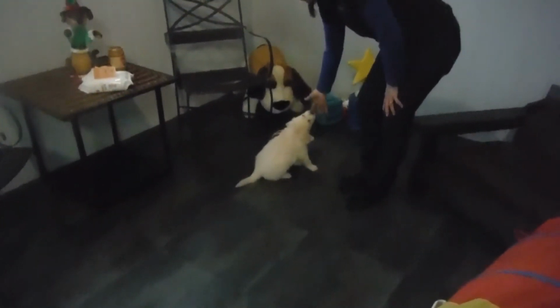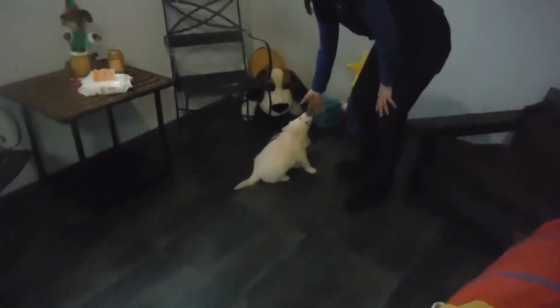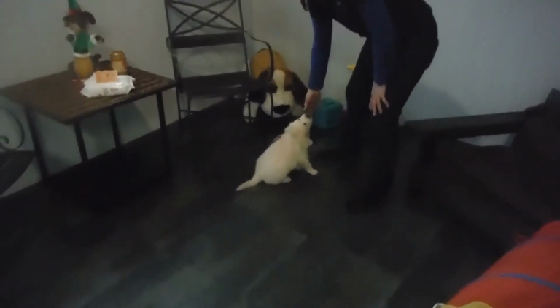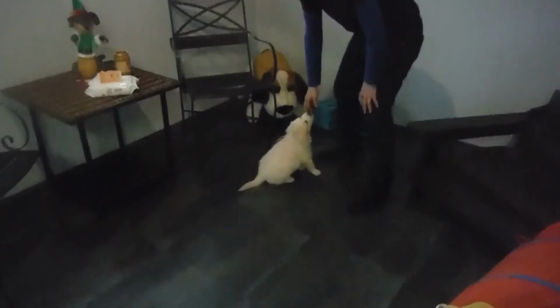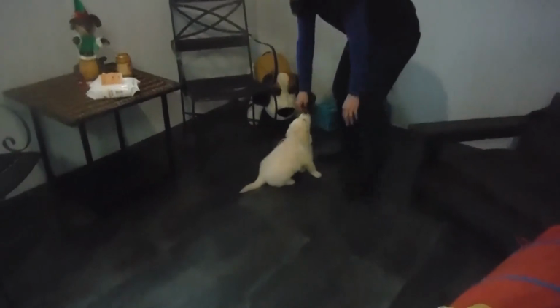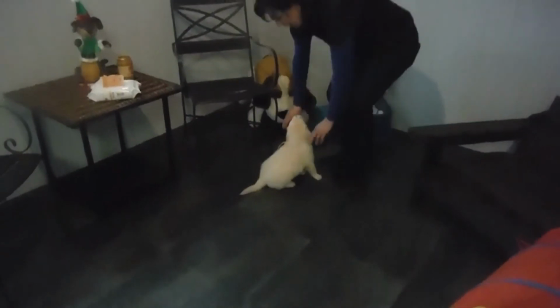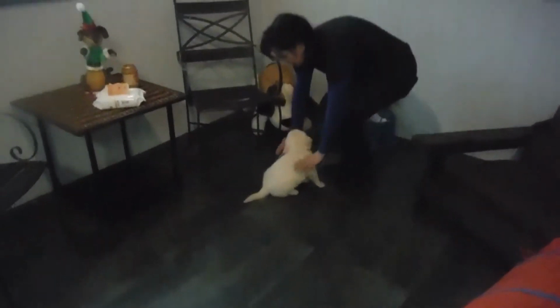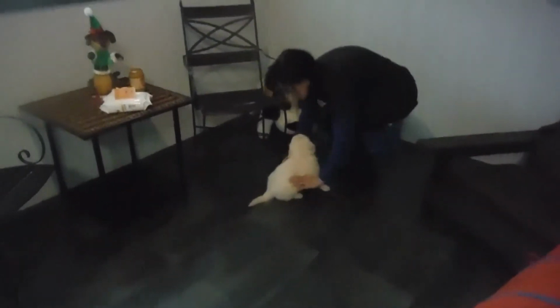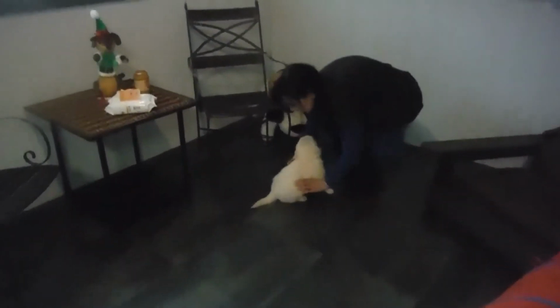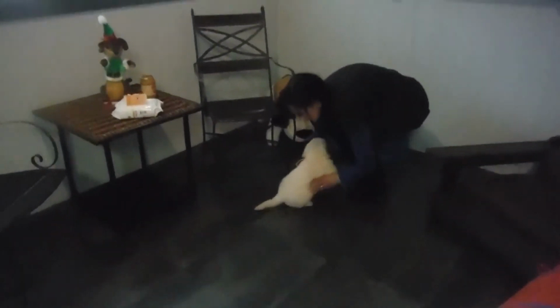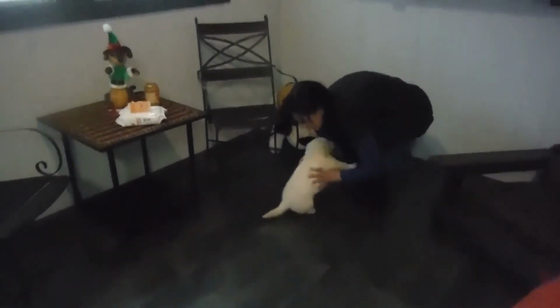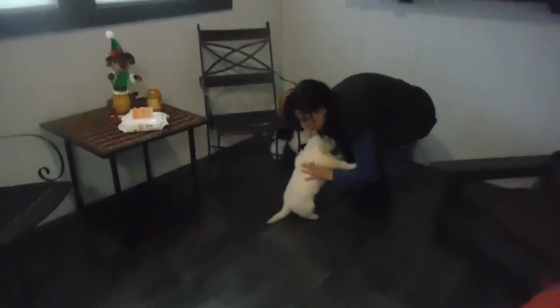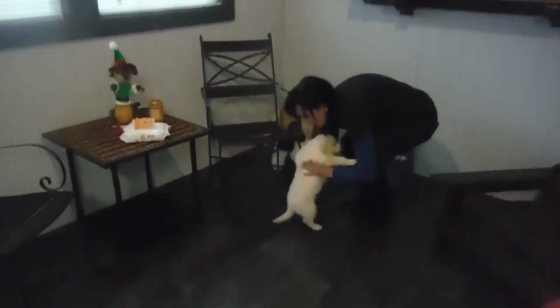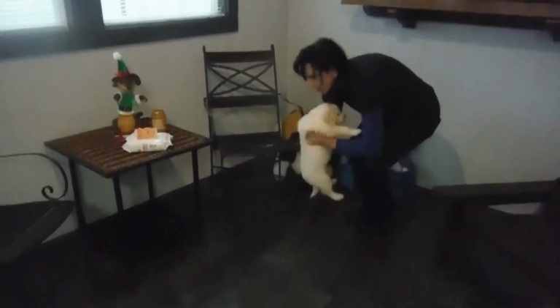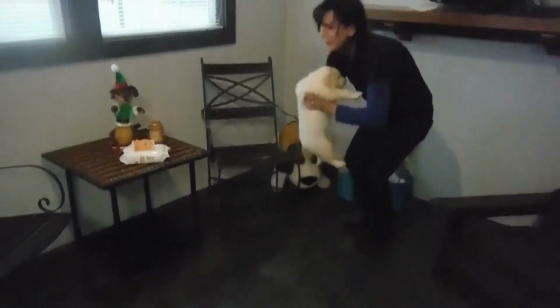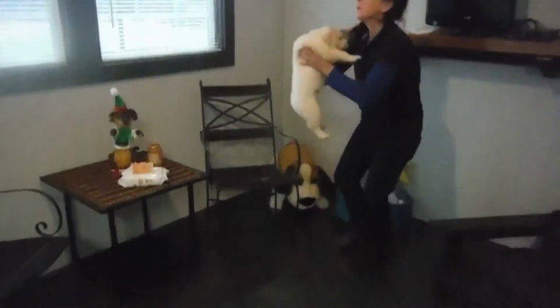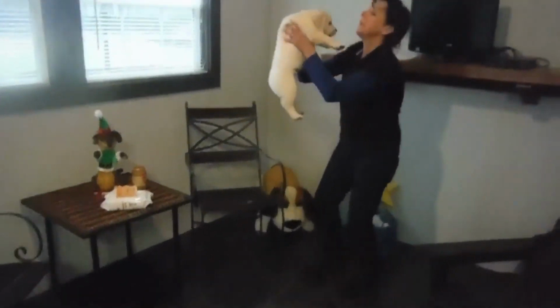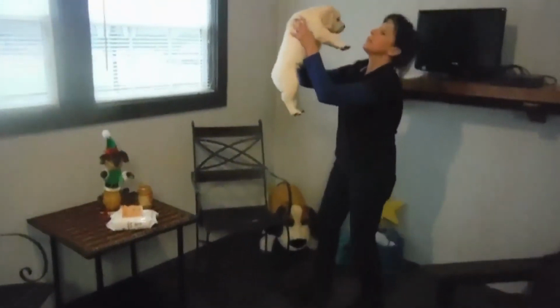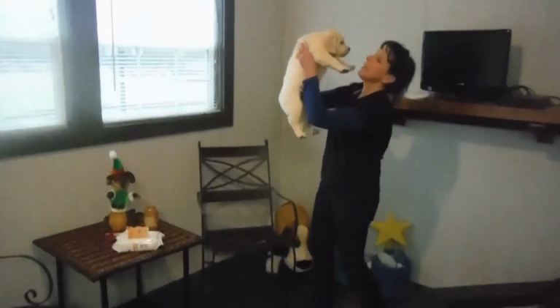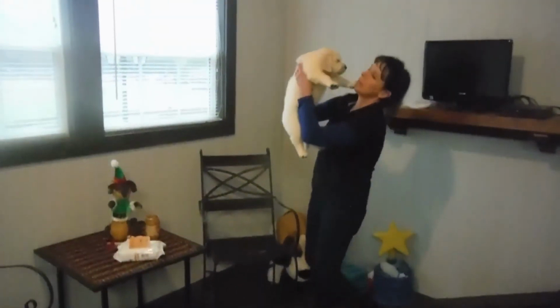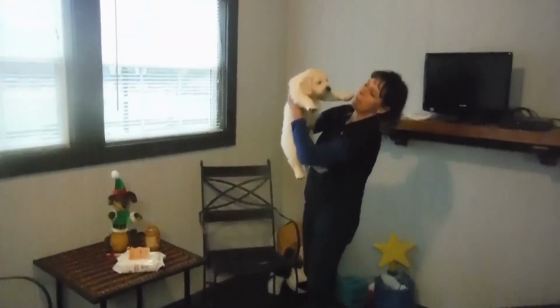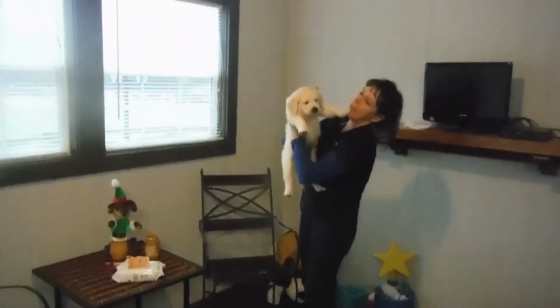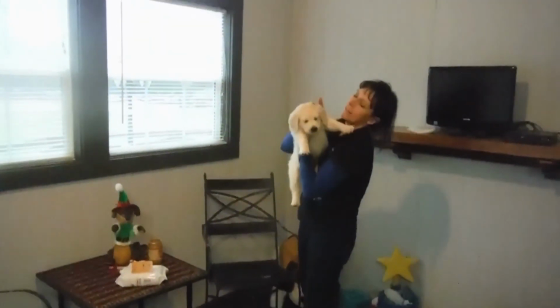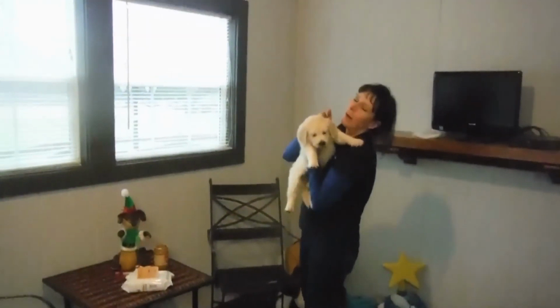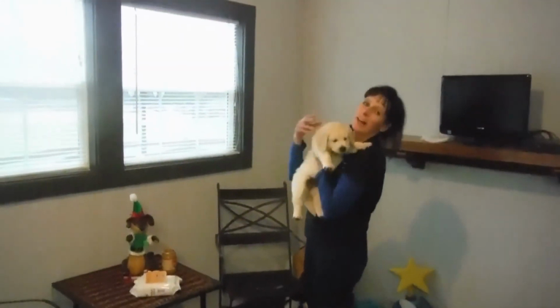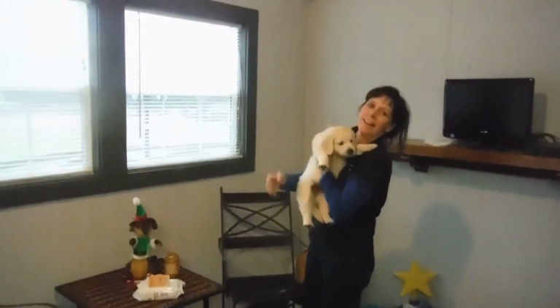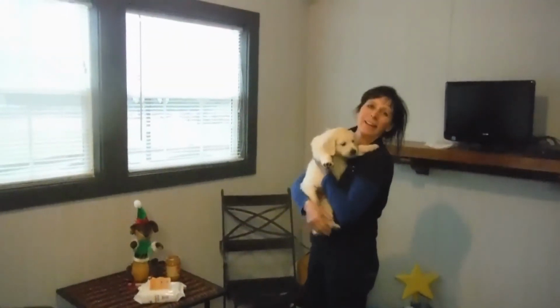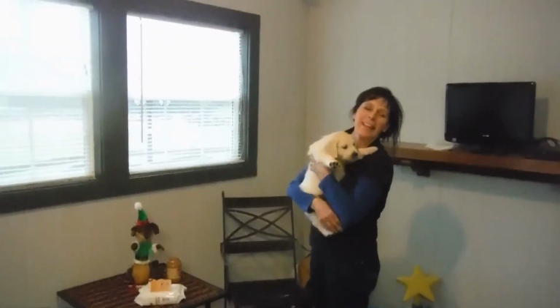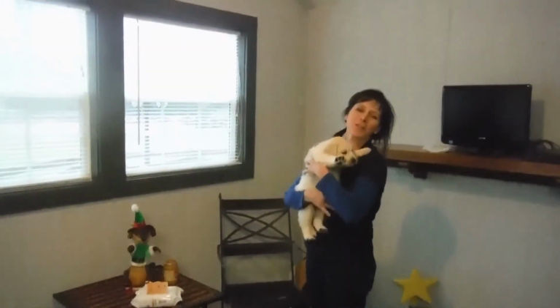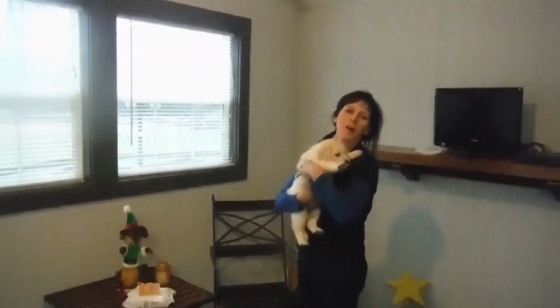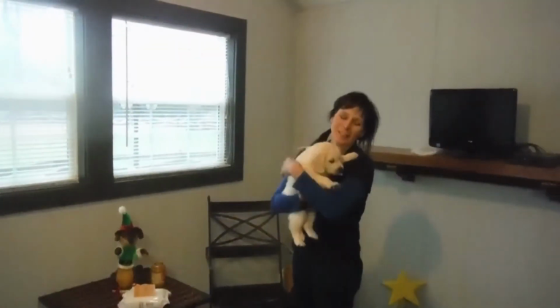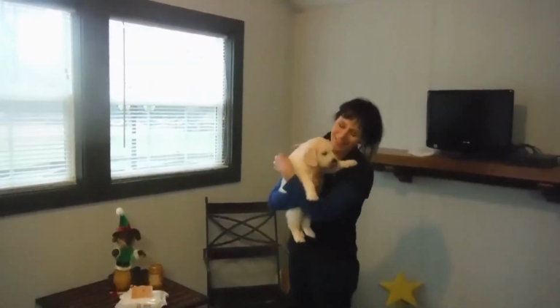We graduate to hot dogs pretty soon, and we're getting chicken and turkey. Thanks for watching.